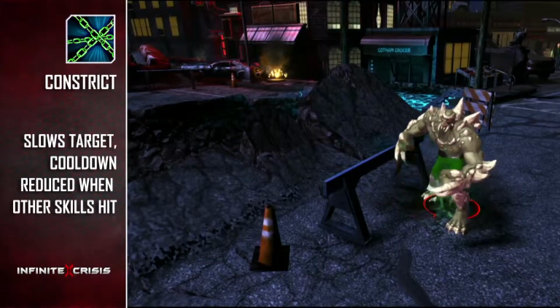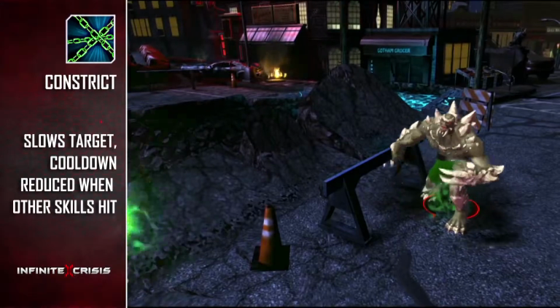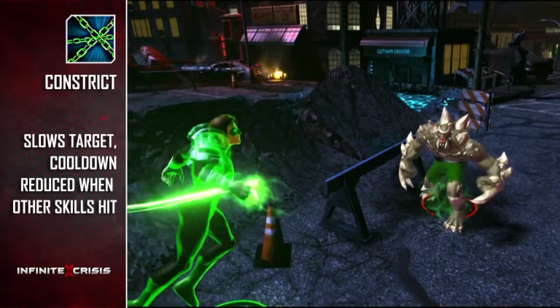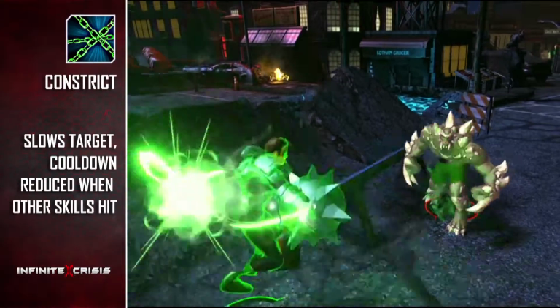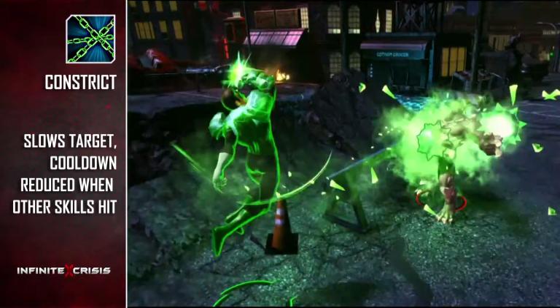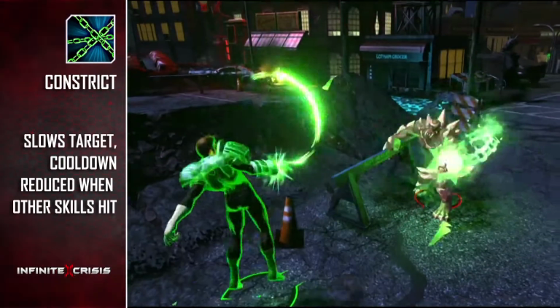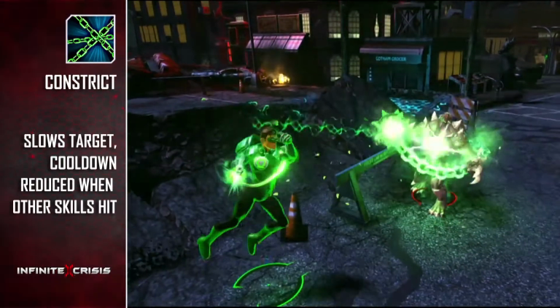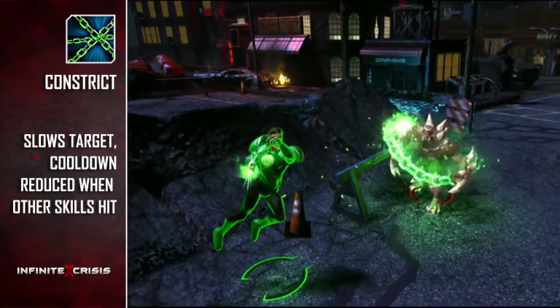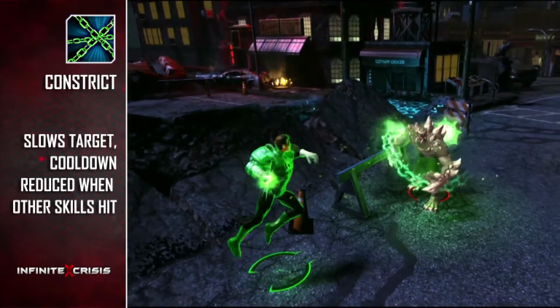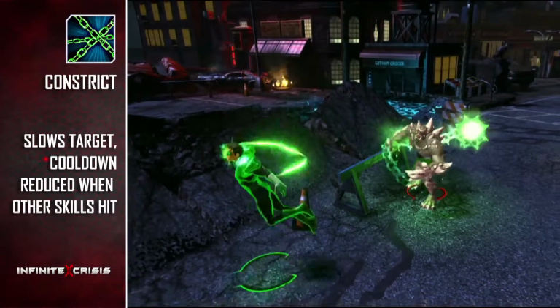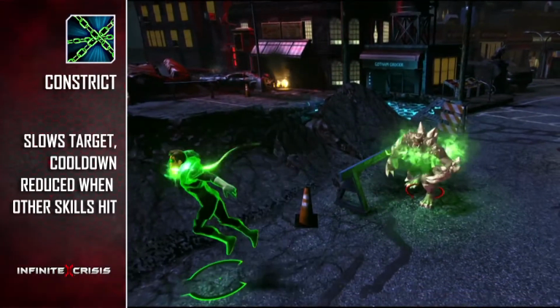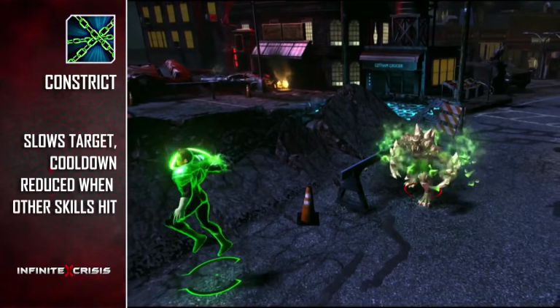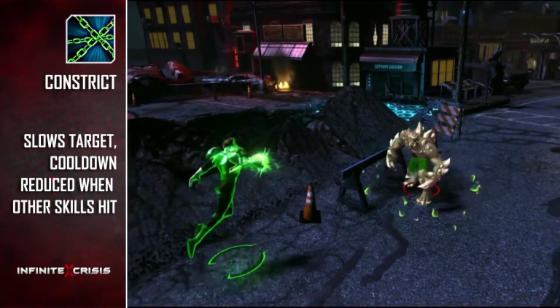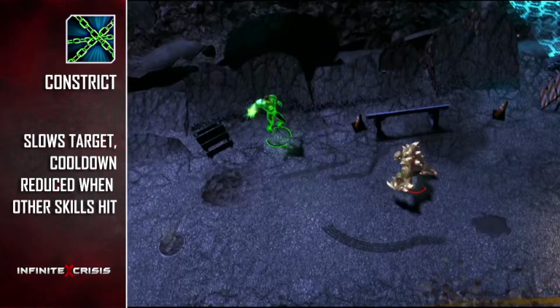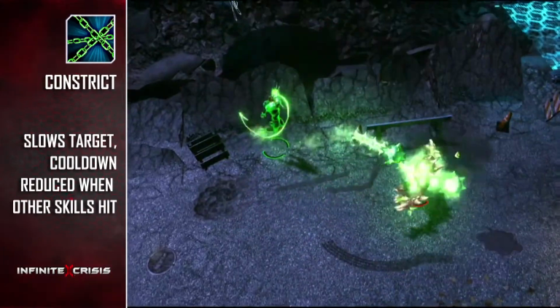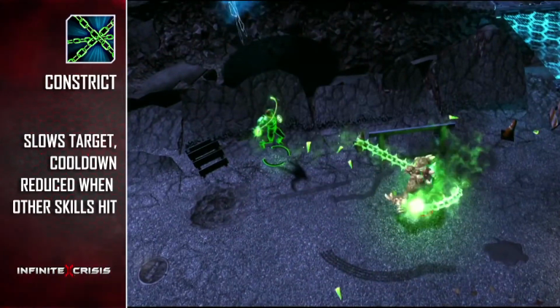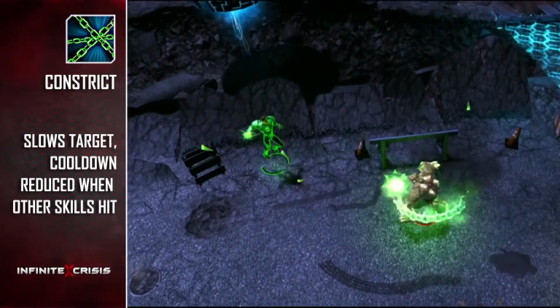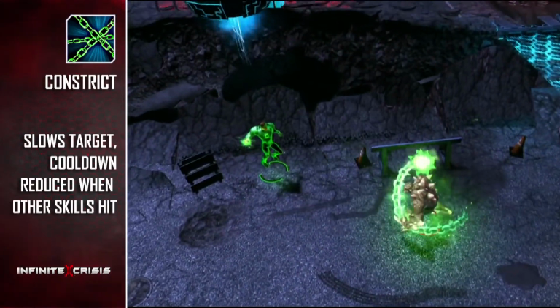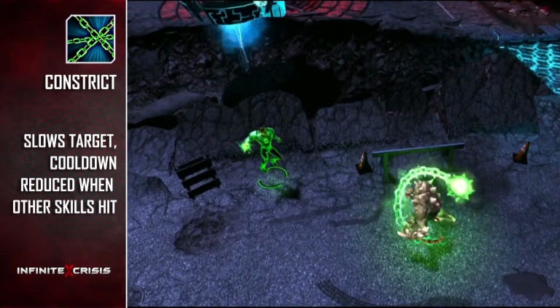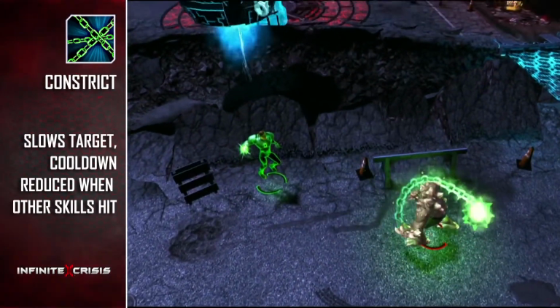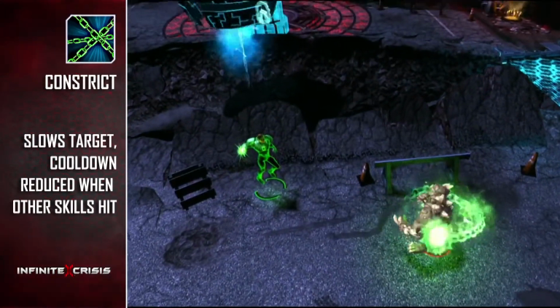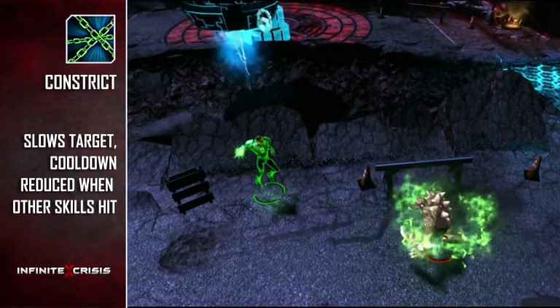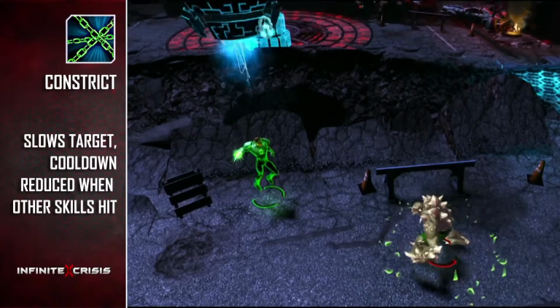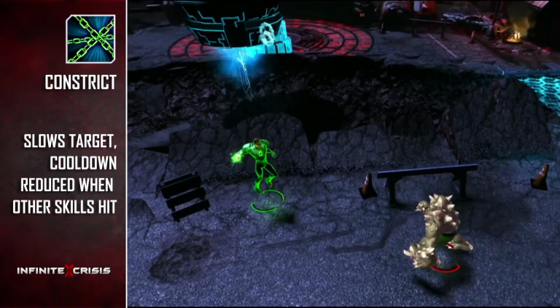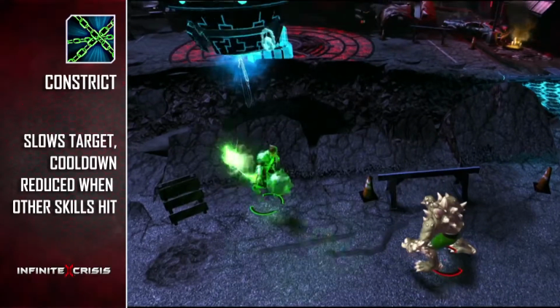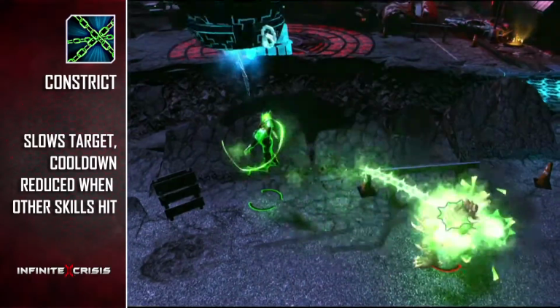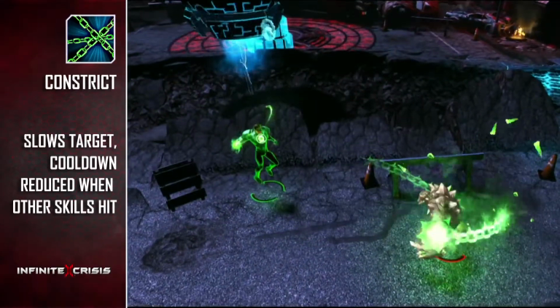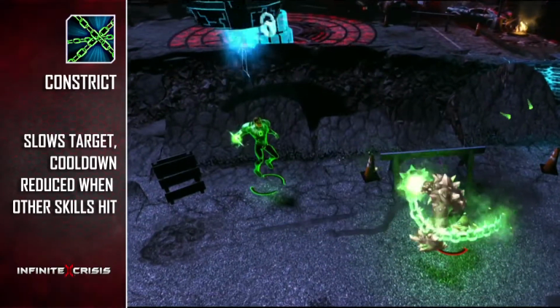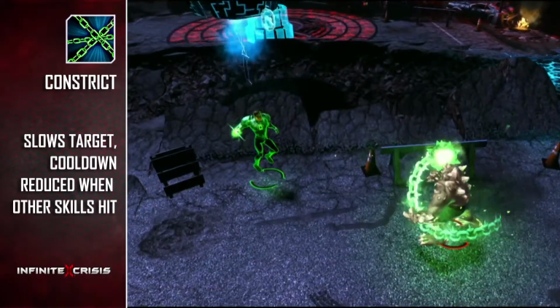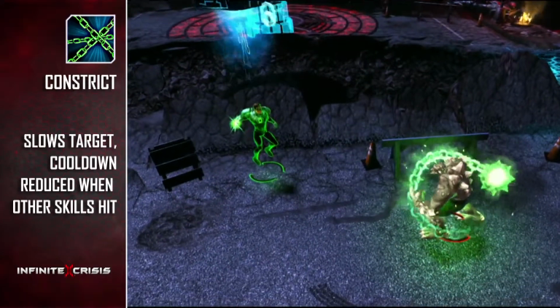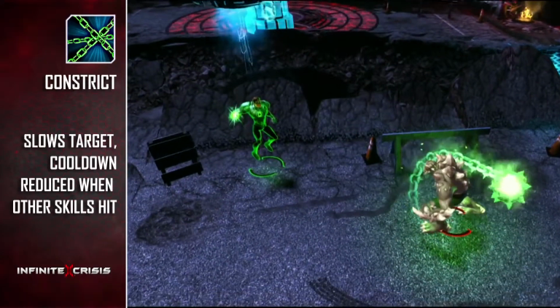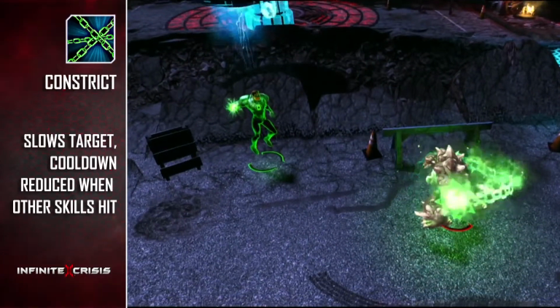Constrict greatly slows a single target as well as dealing damage, while the cooldown decreases as other abilities are used, allowing for a spammable slow.